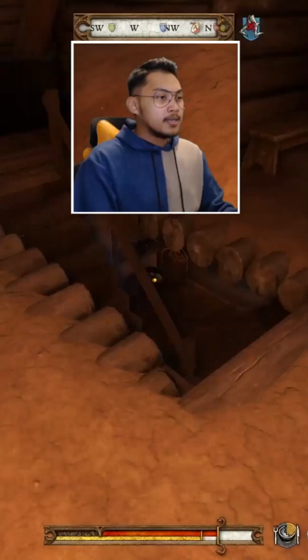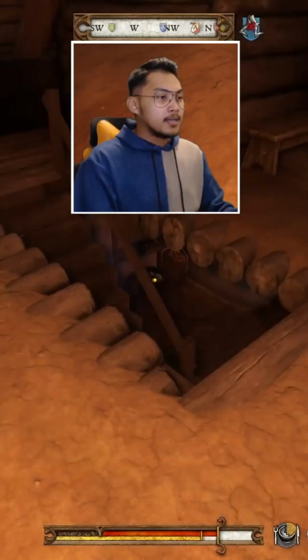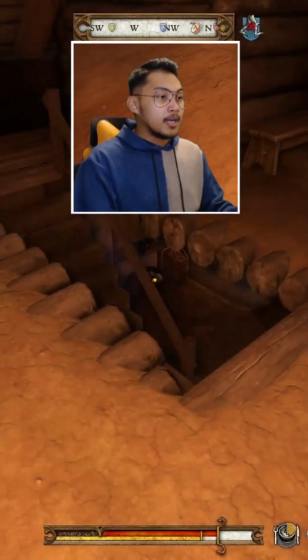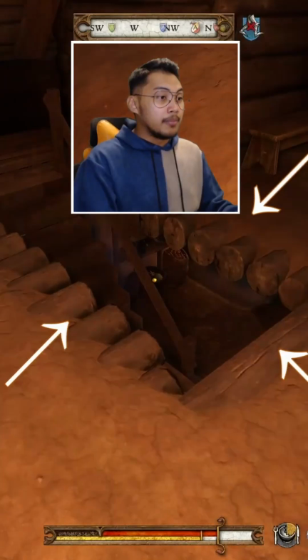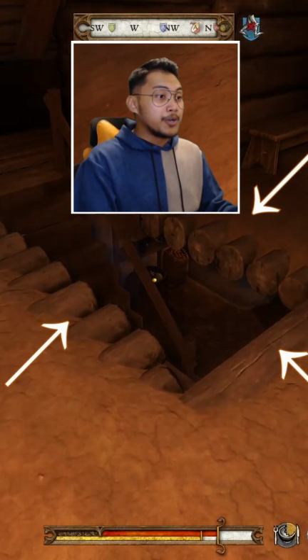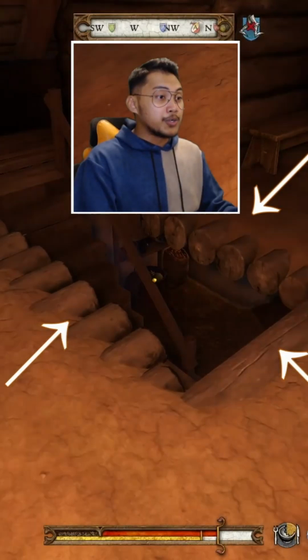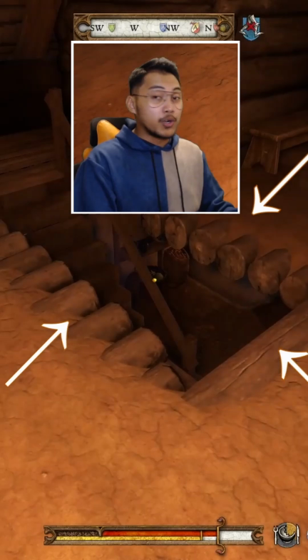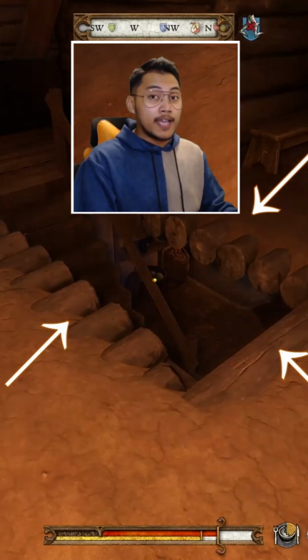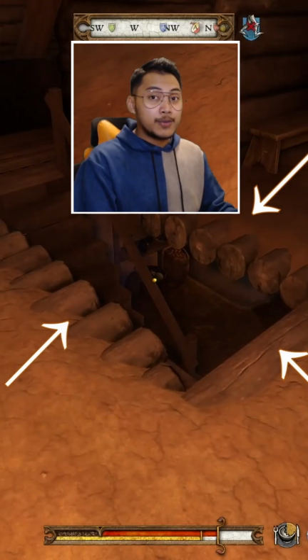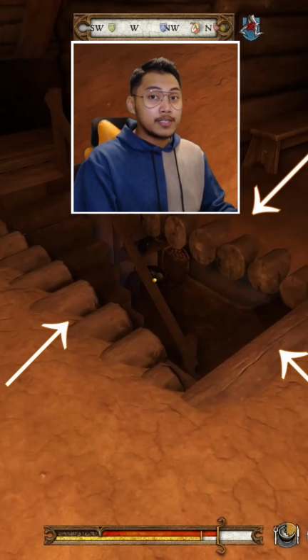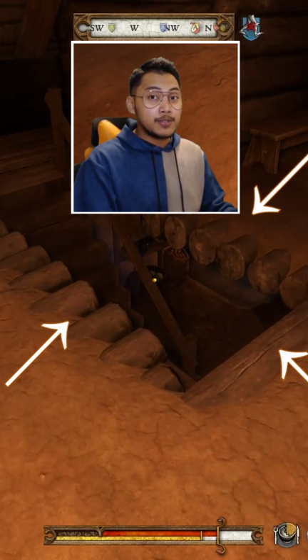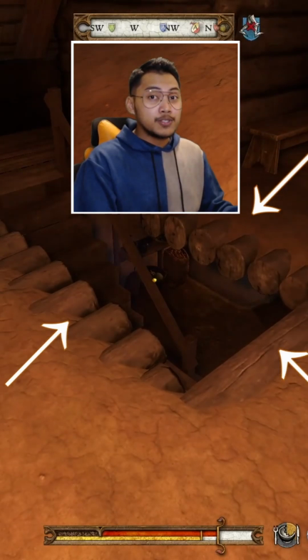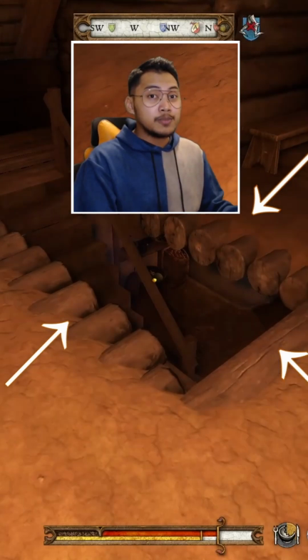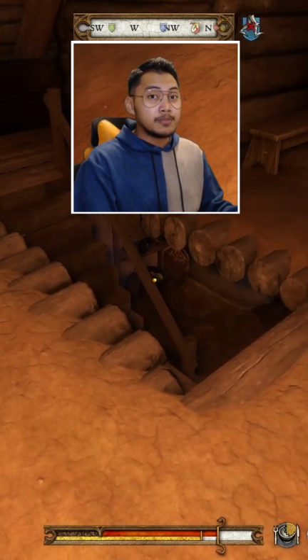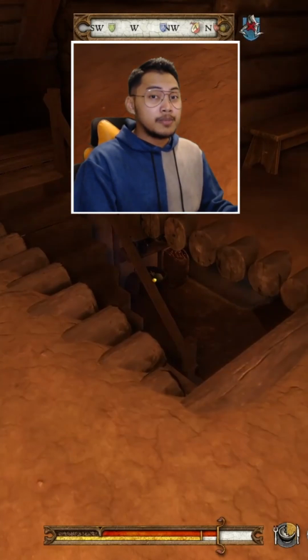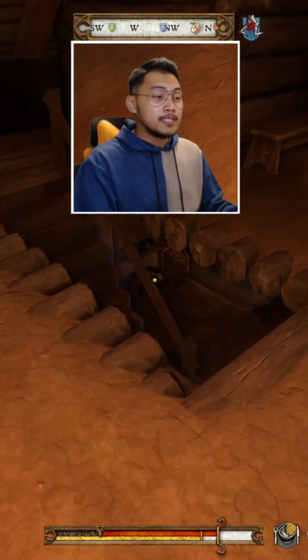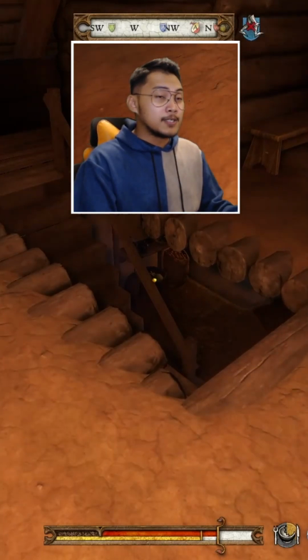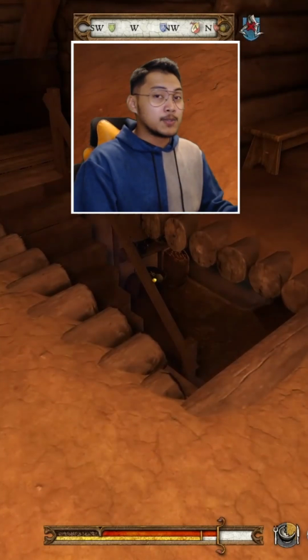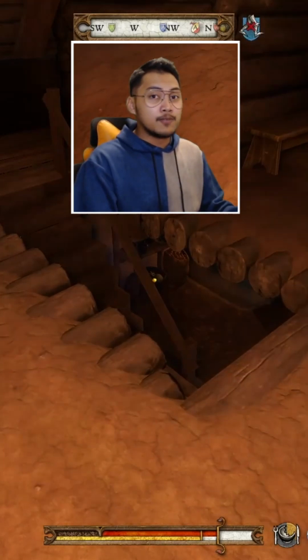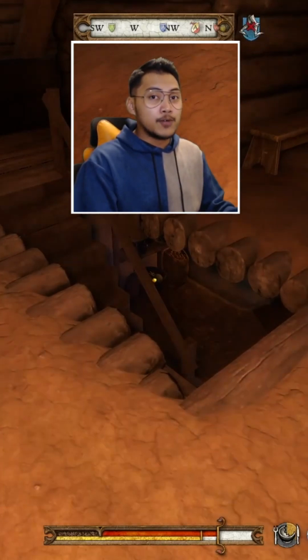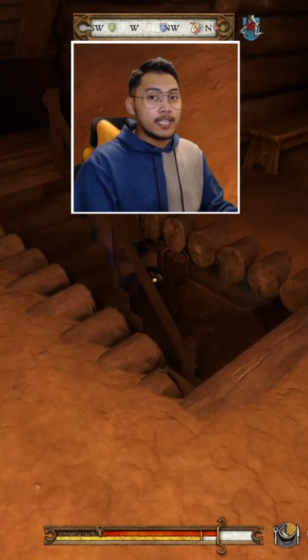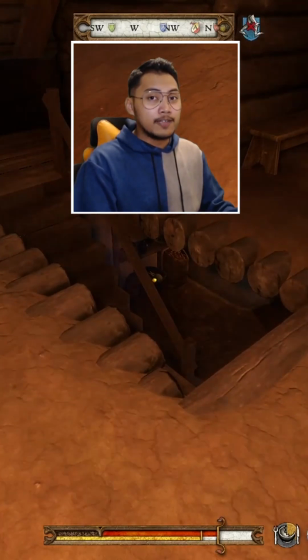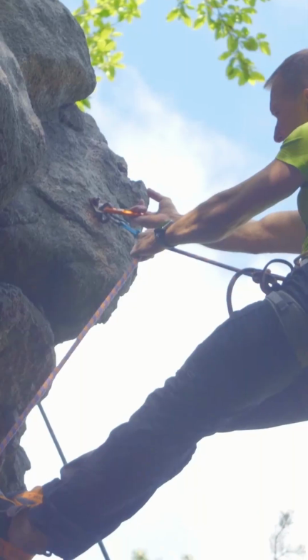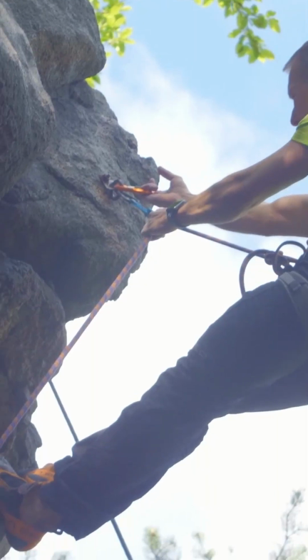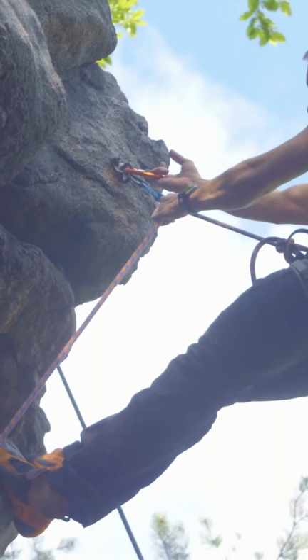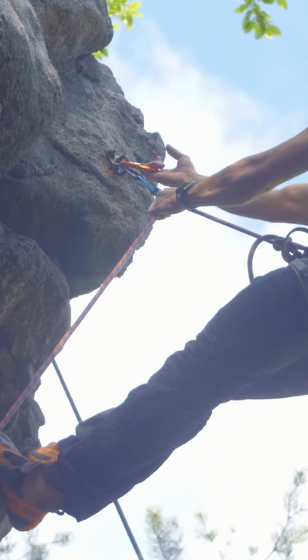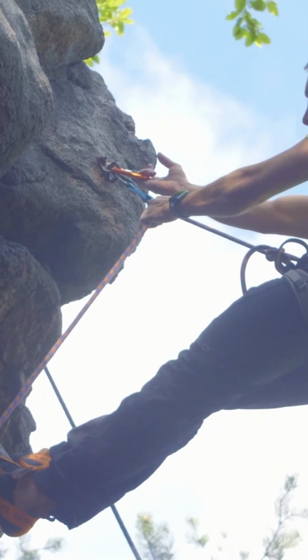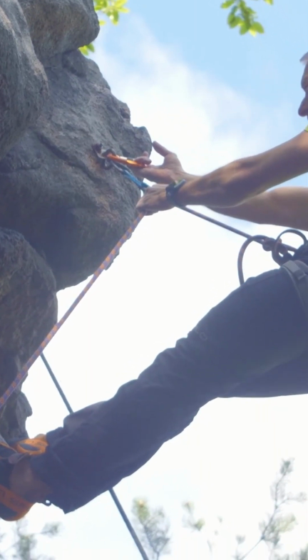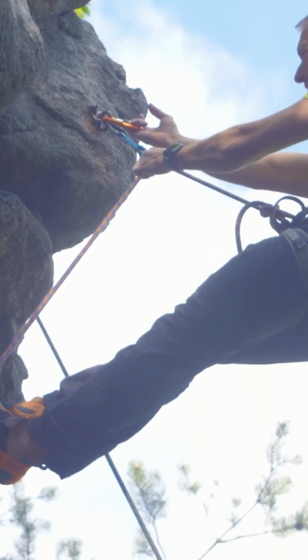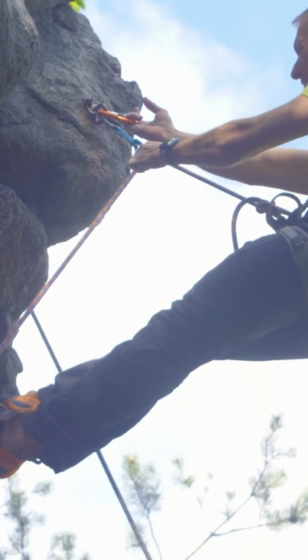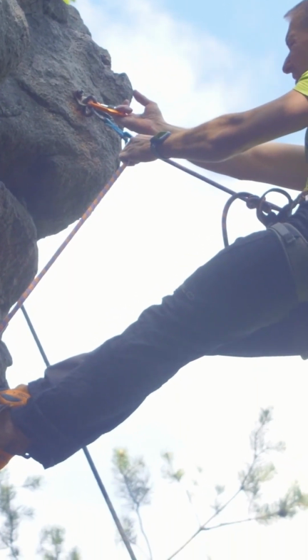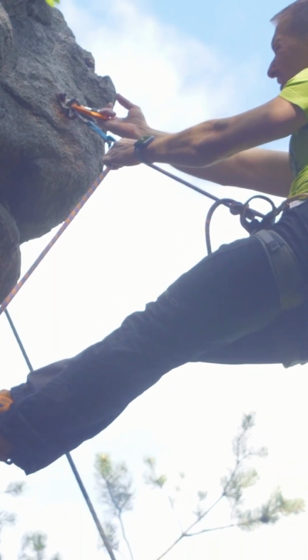A barrier or handrail could also be implemented here to avoid any falling accidents from the homeowners.